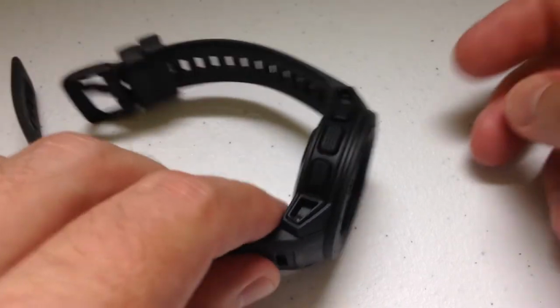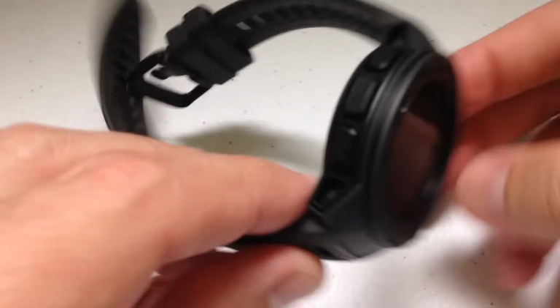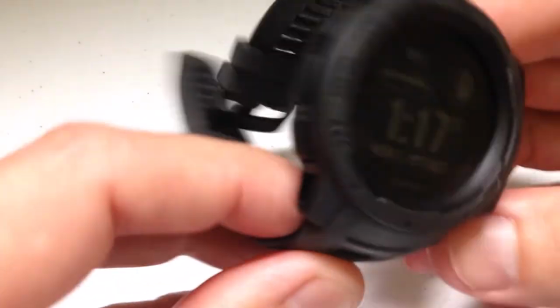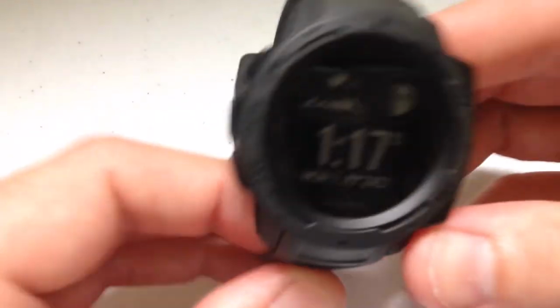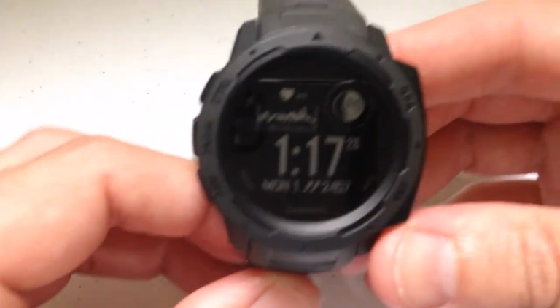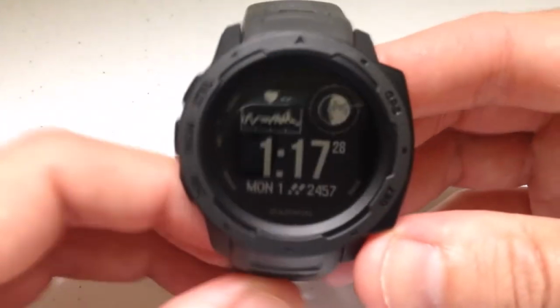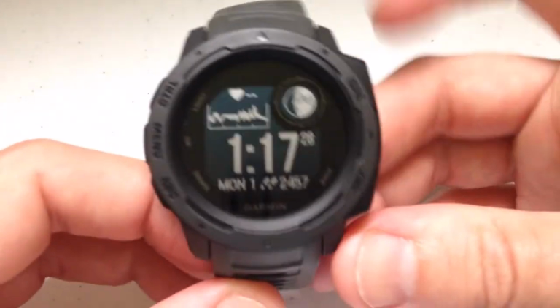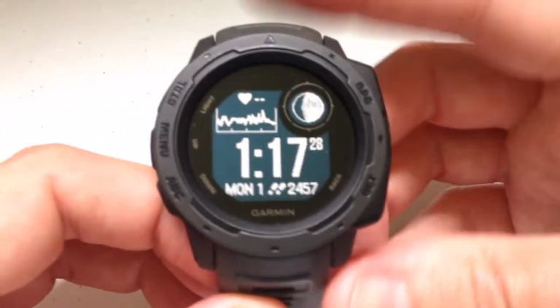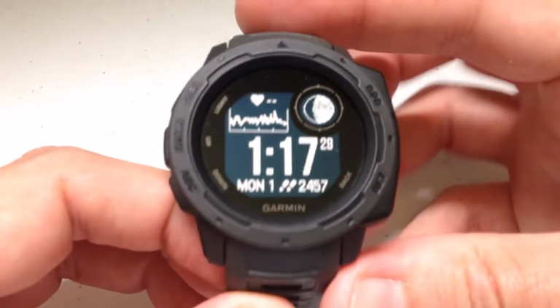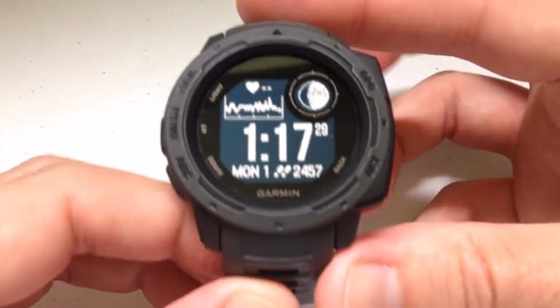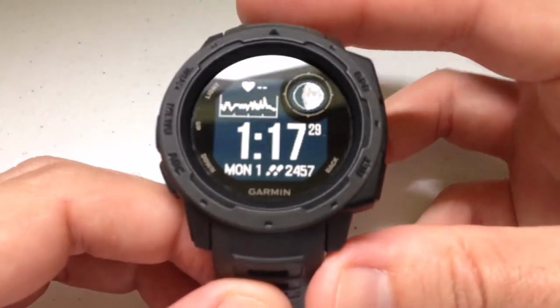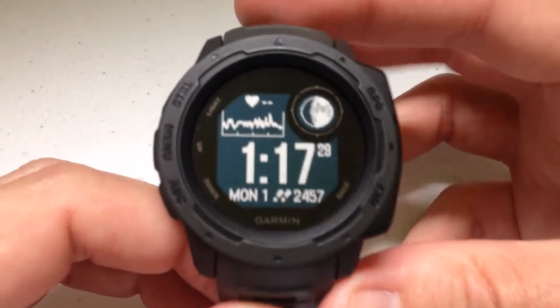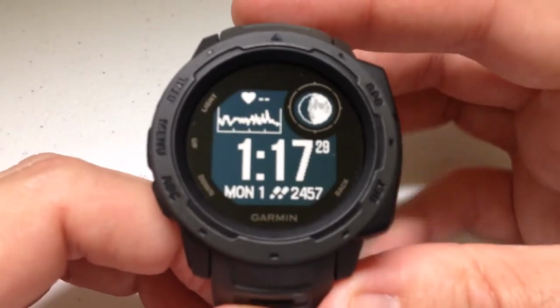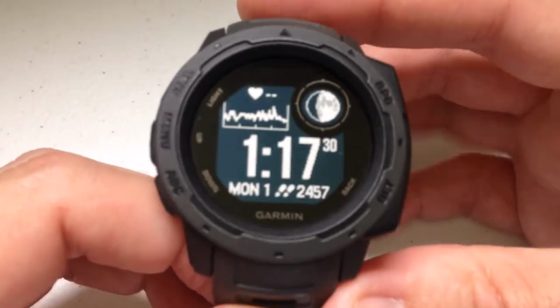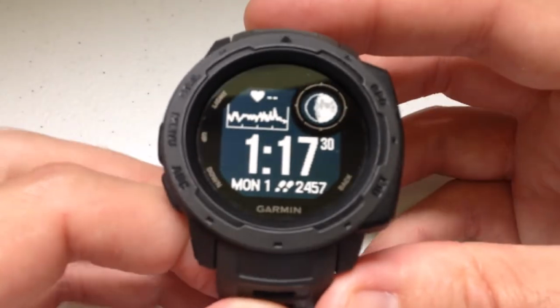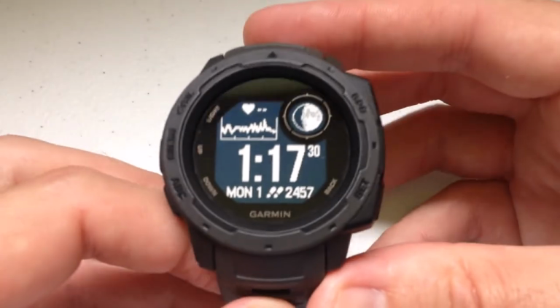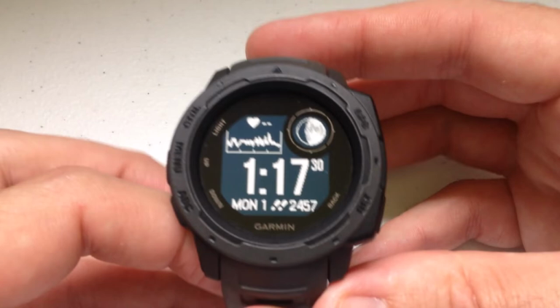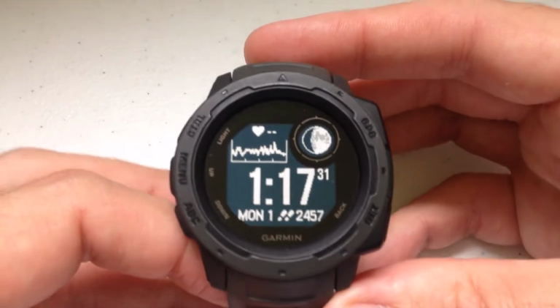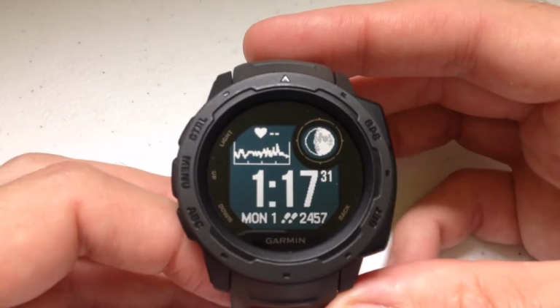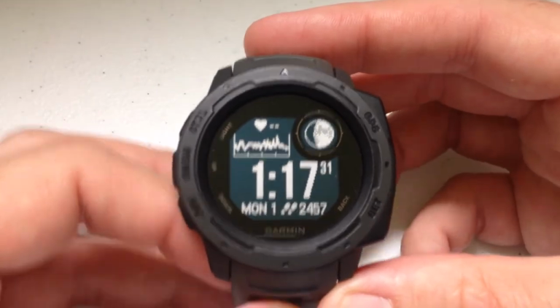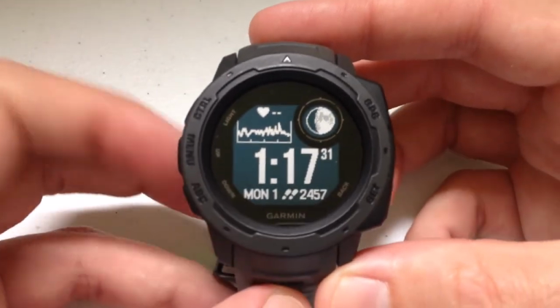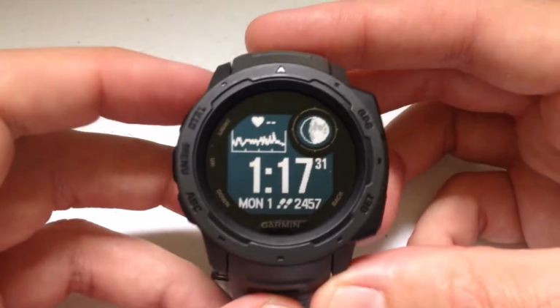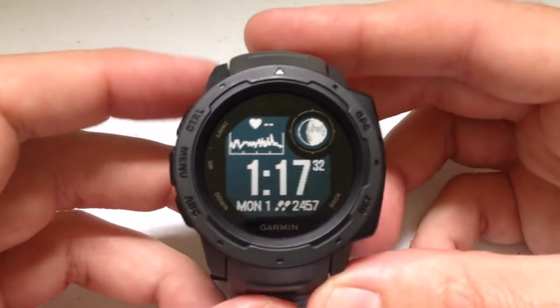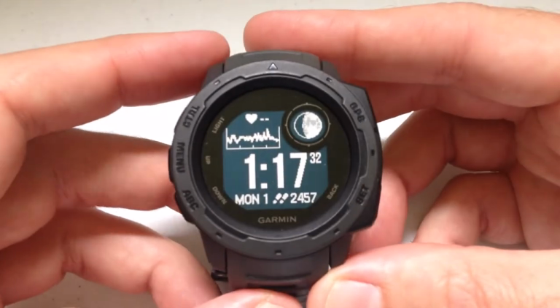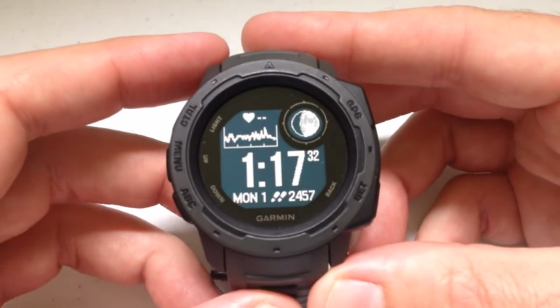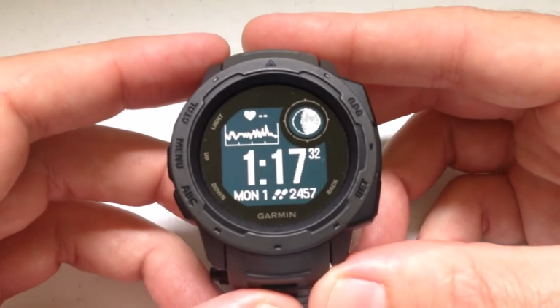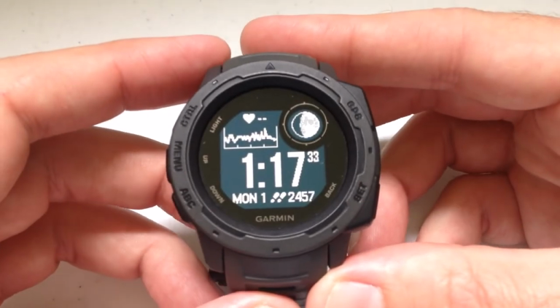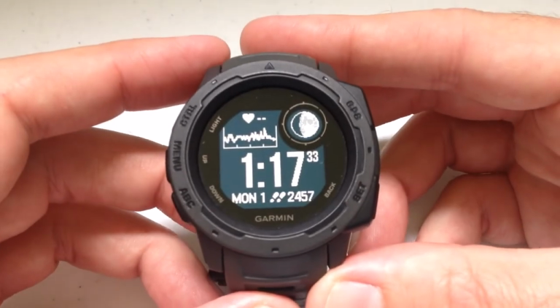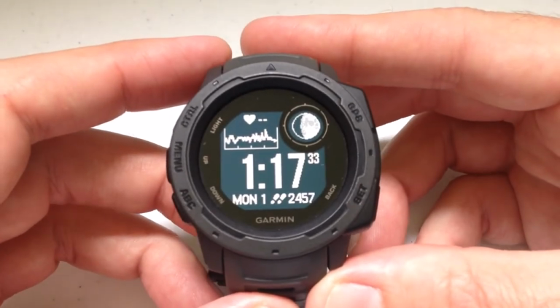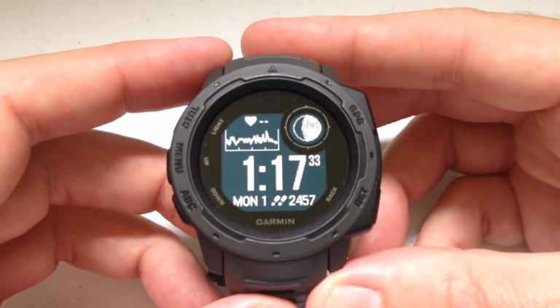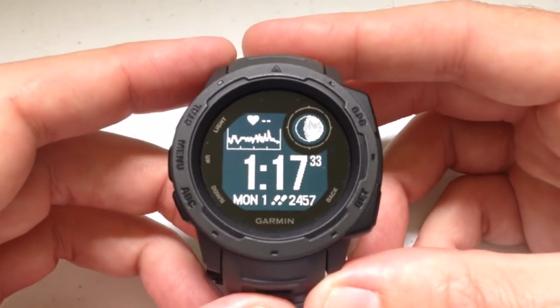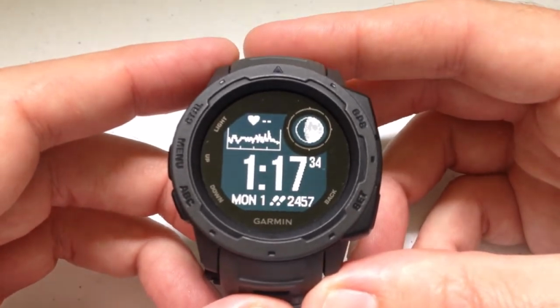Hi, everybody. Today I thought I'd do a quick video to walk you through how to use the weather widget on your Garmin Instinct watch.